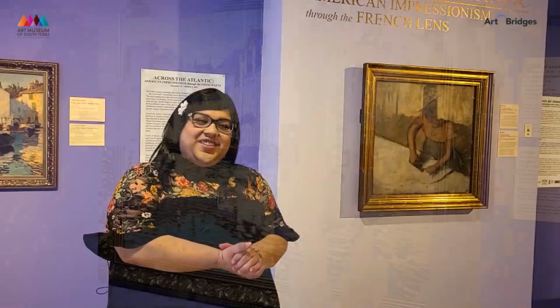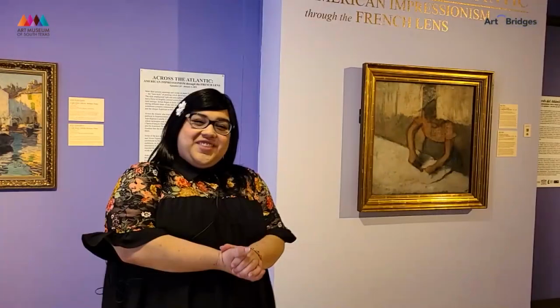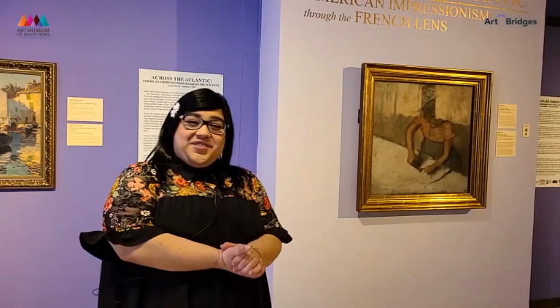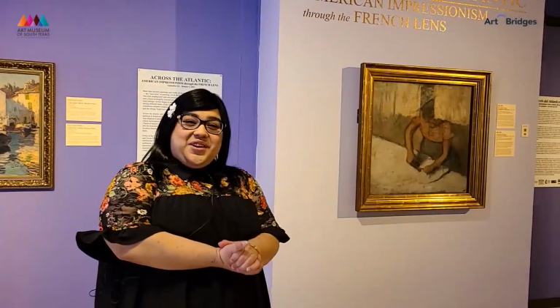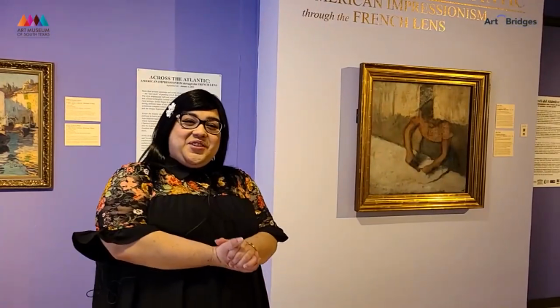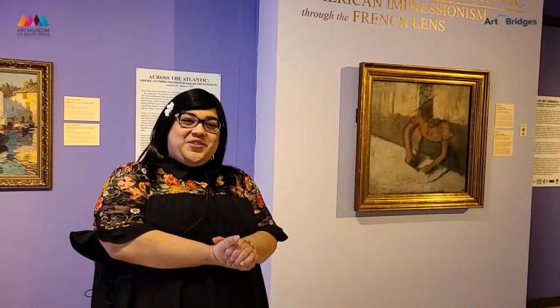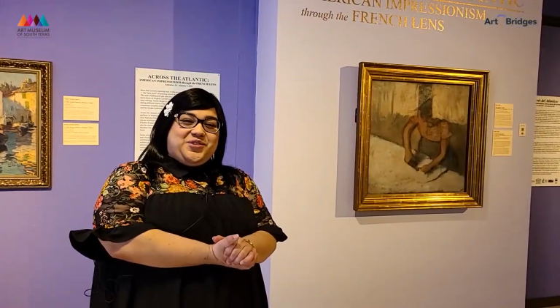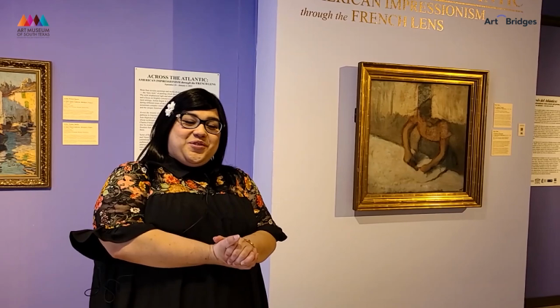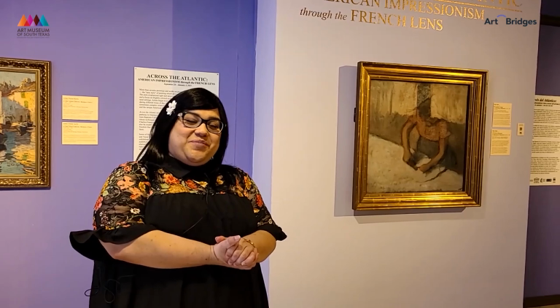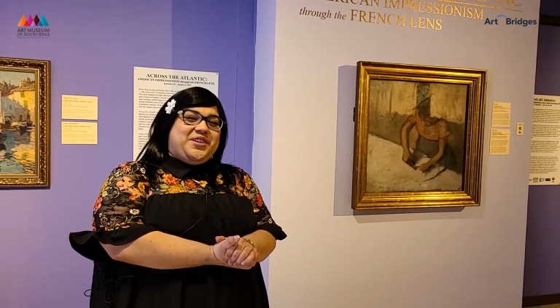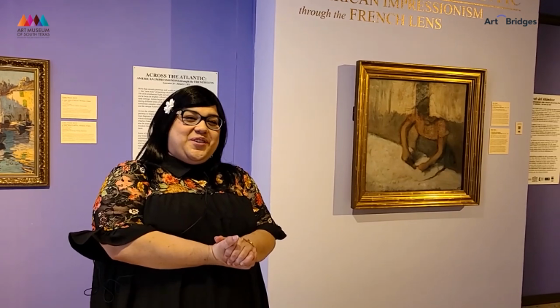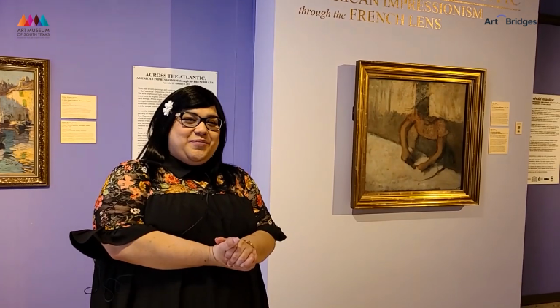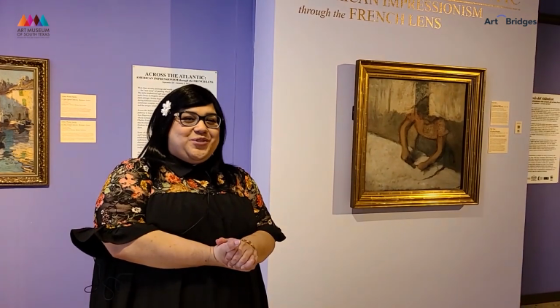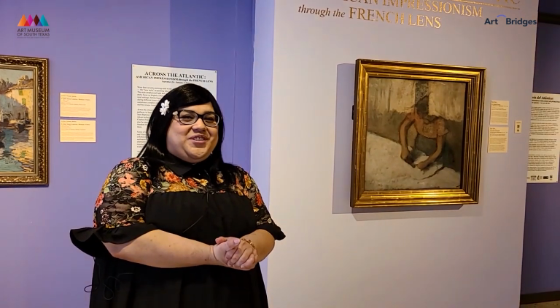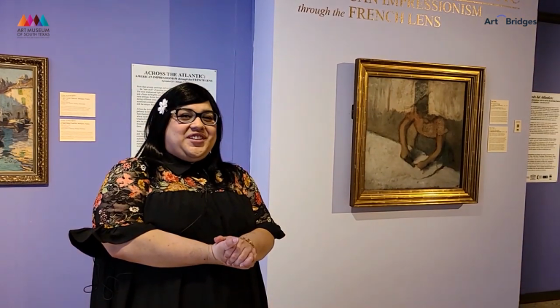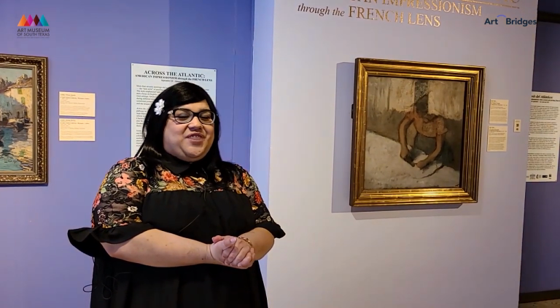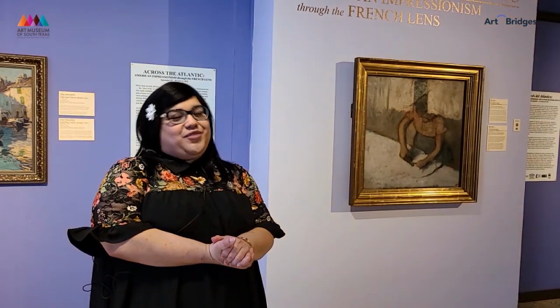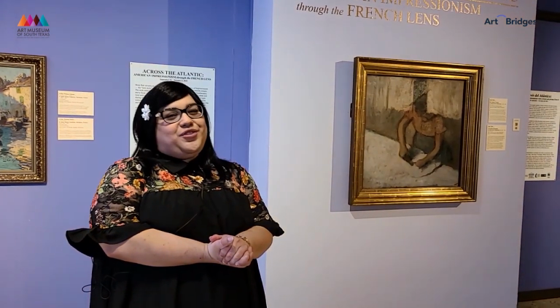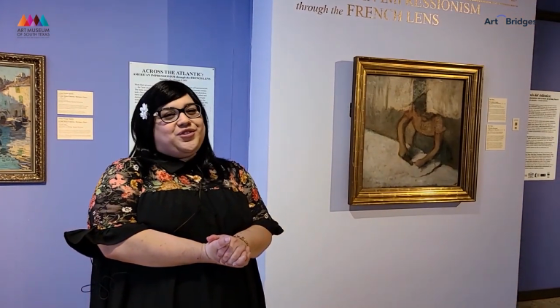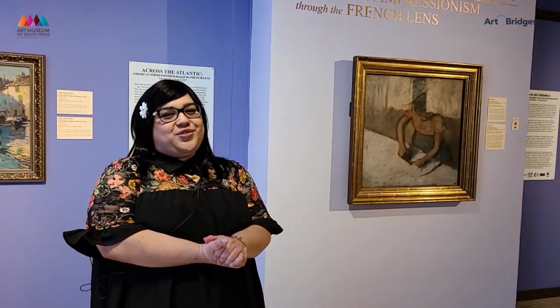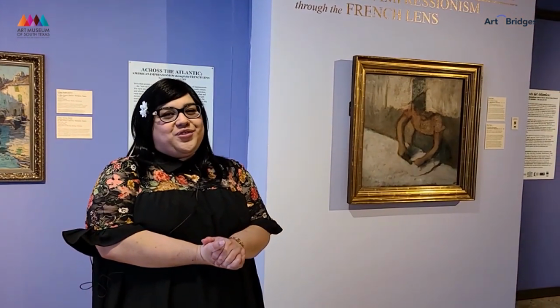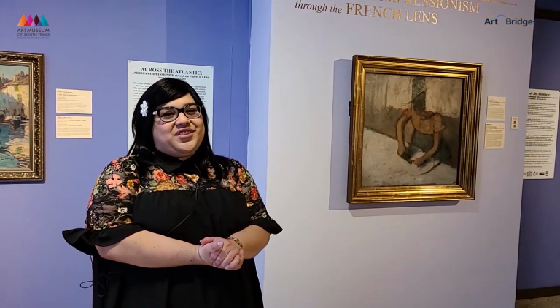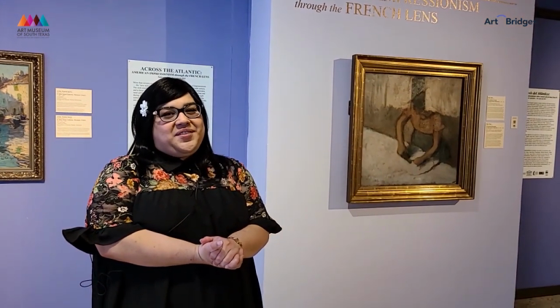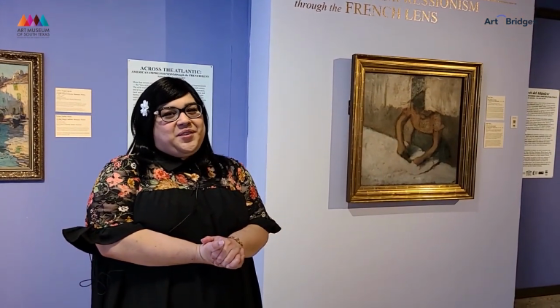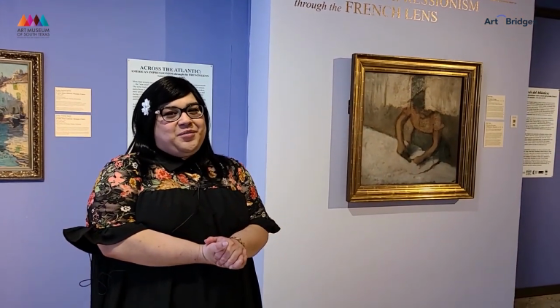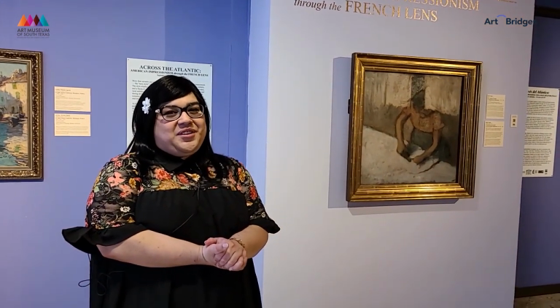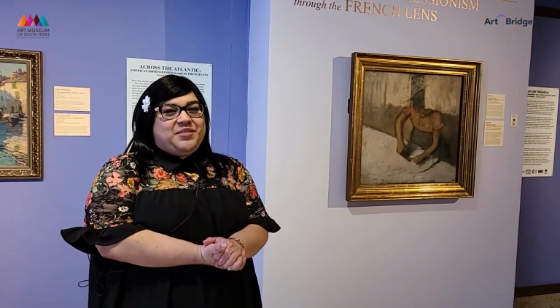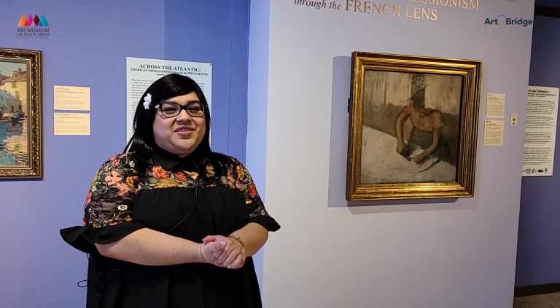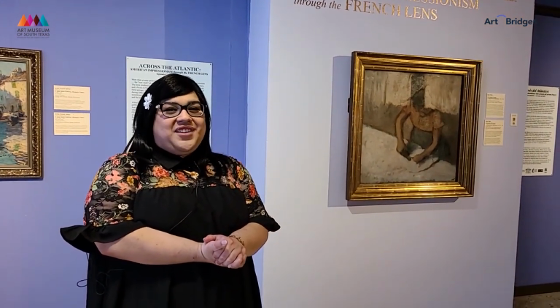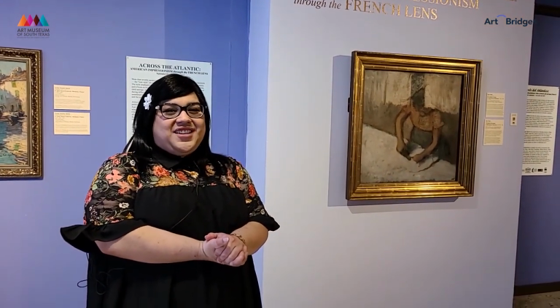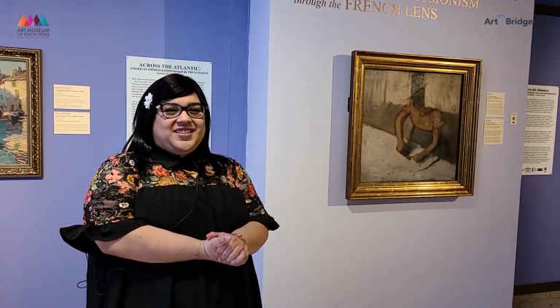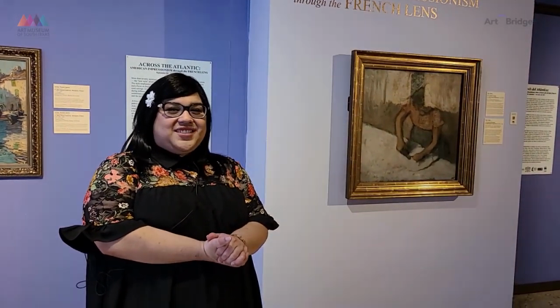Thanks for coming on this tour with me, and I hope you join us again for future tours at the Art Museum of South Texas. Thank you very much.